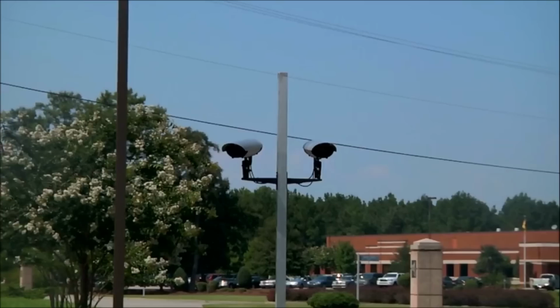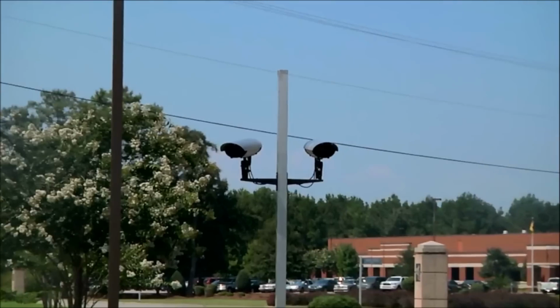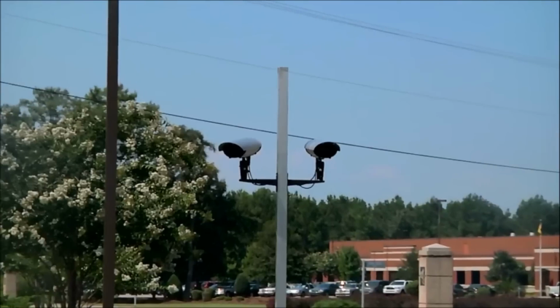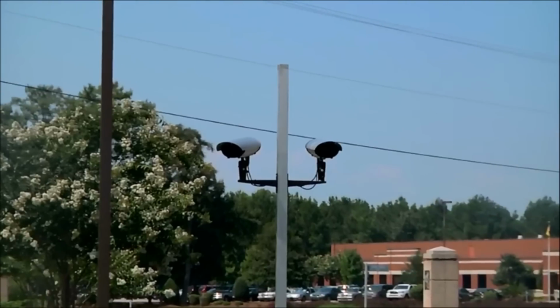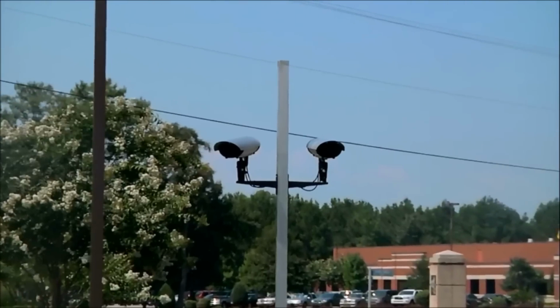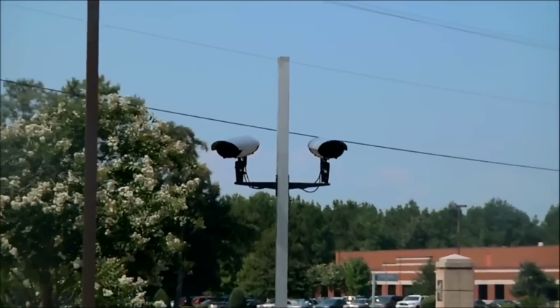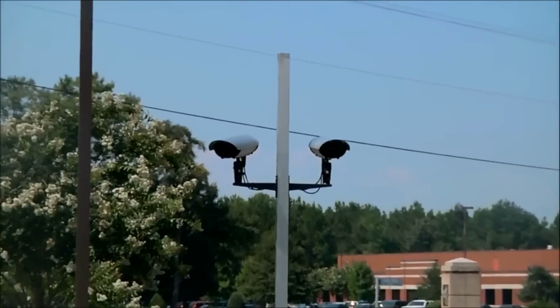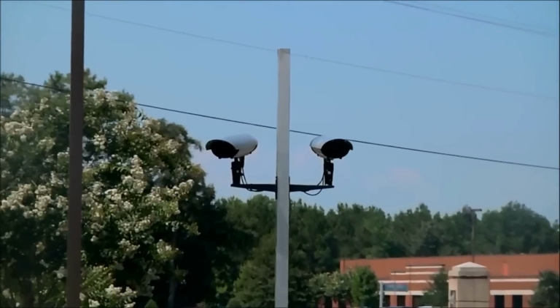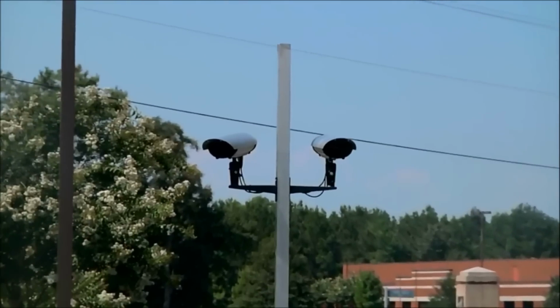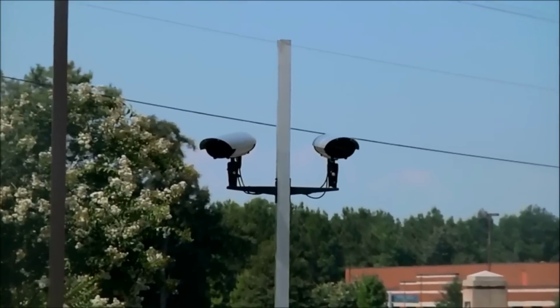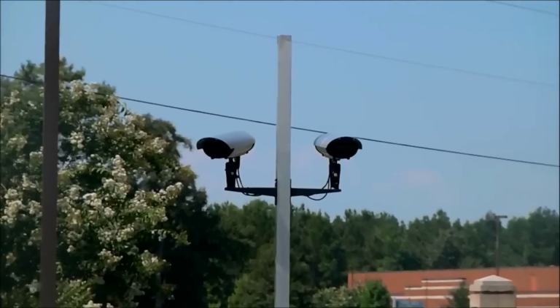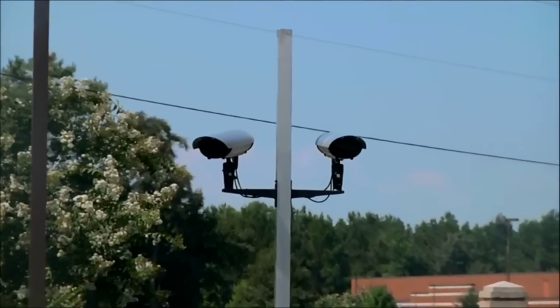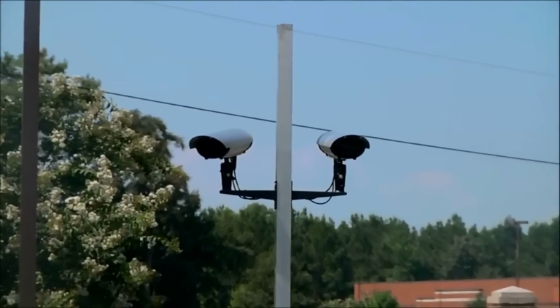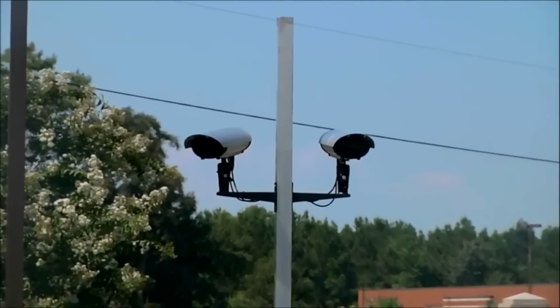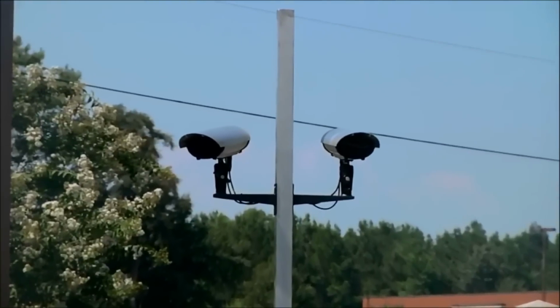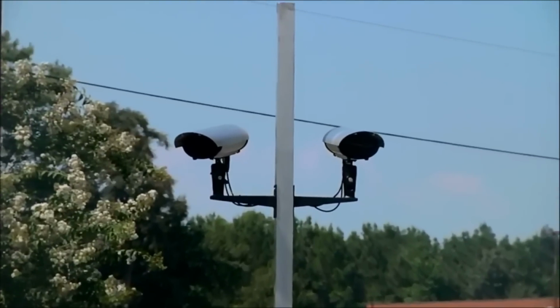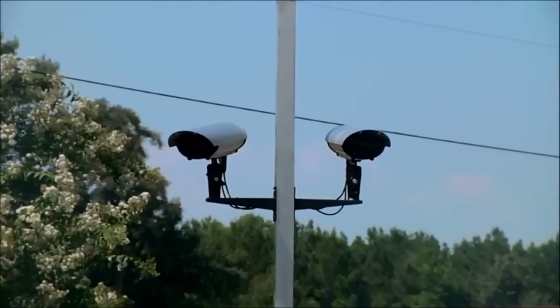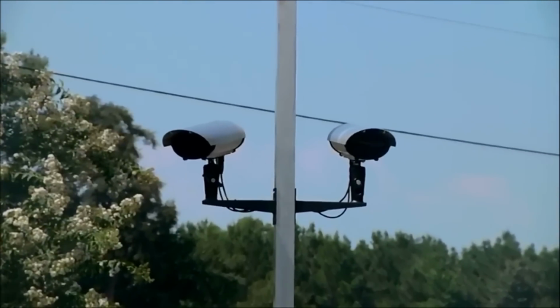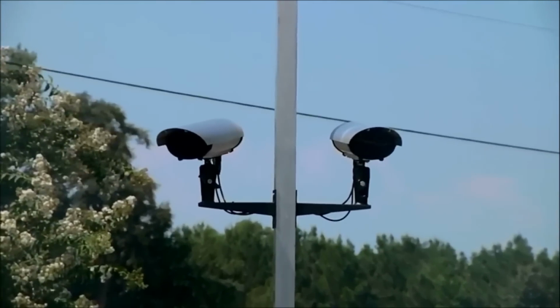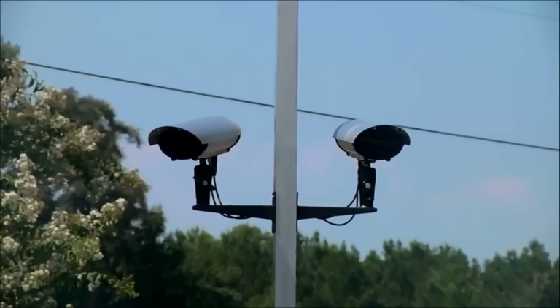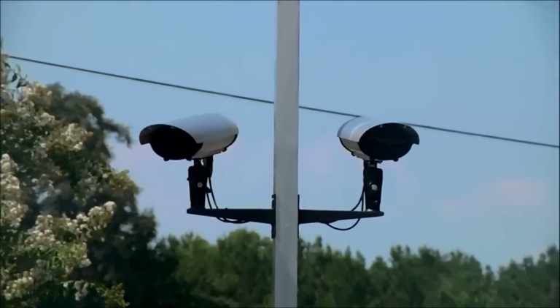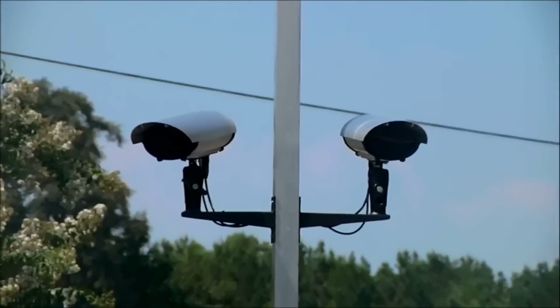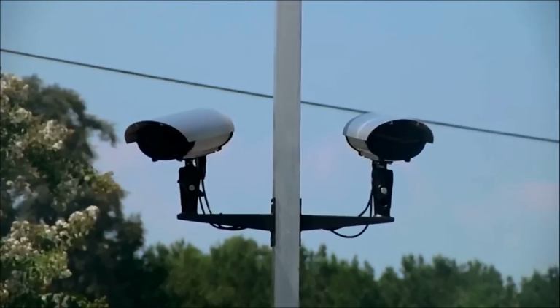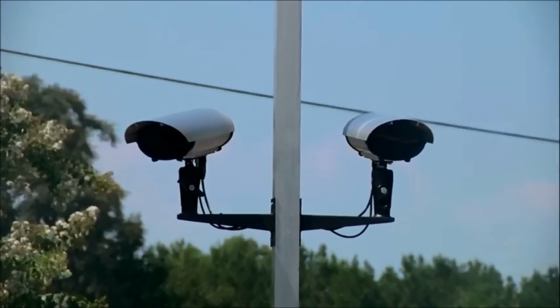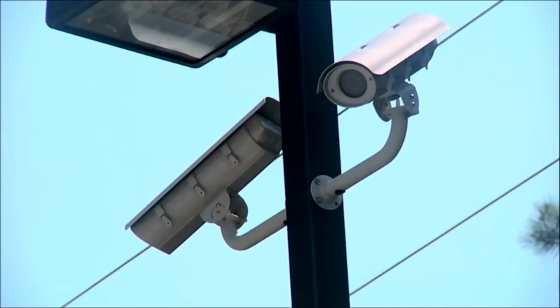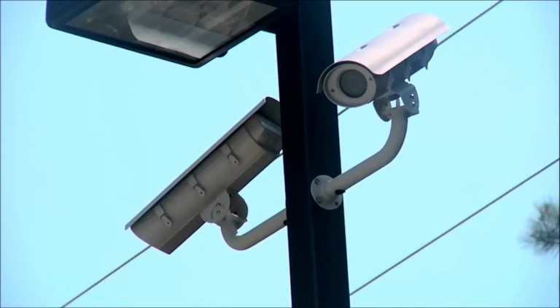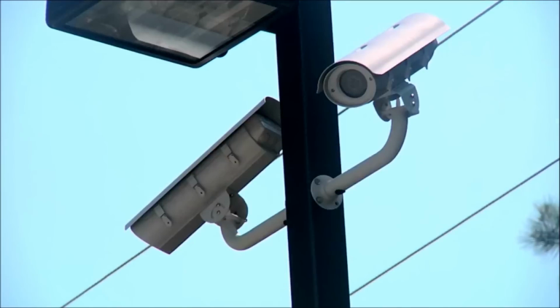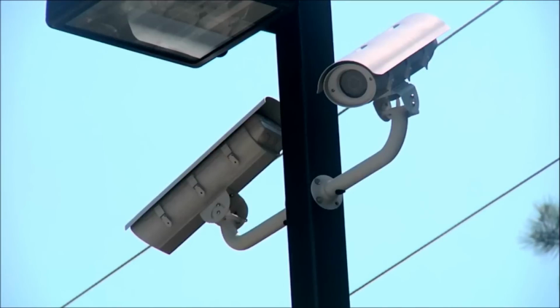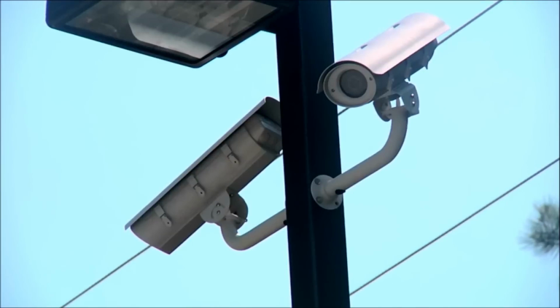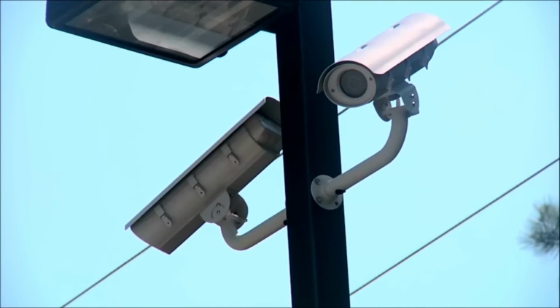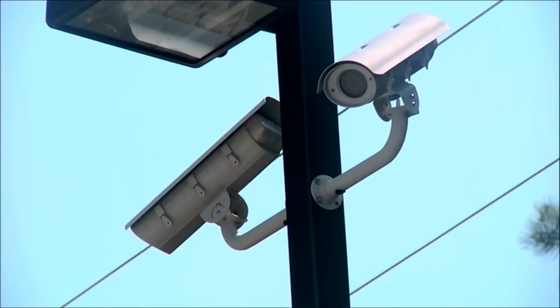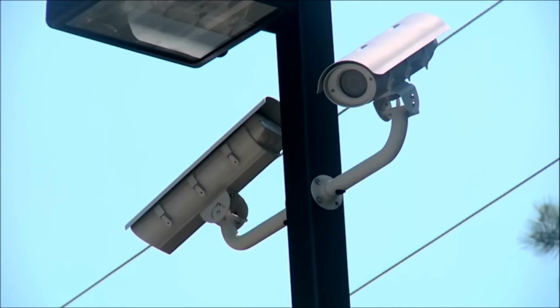Google data centers are watched by a comprehensive set of video monitoring cameras, and we can see several of them as we drive into the facility.